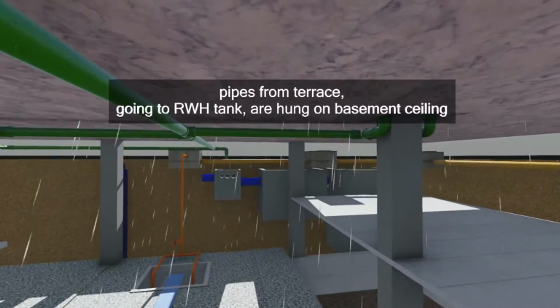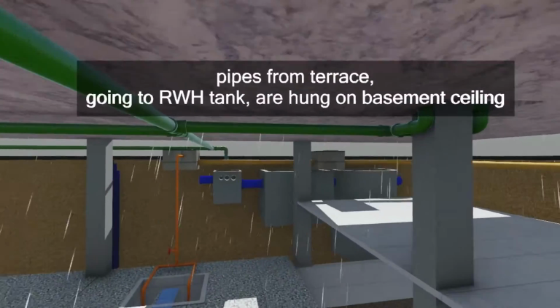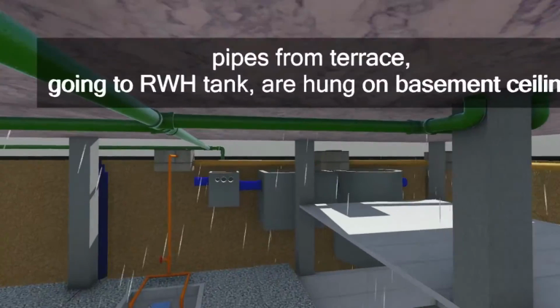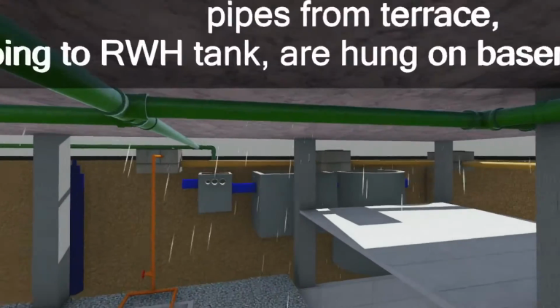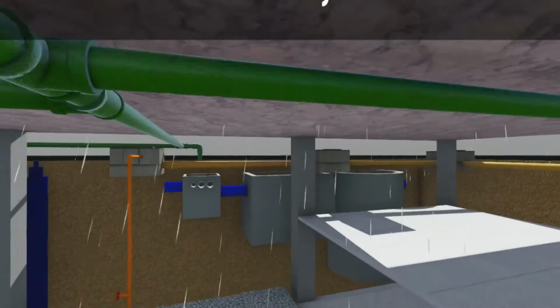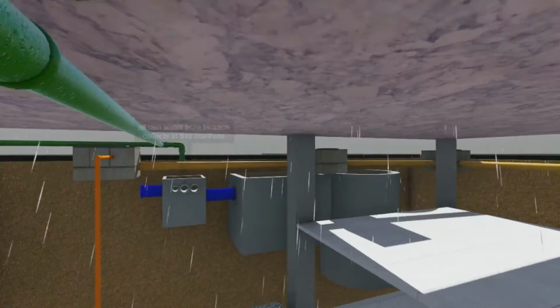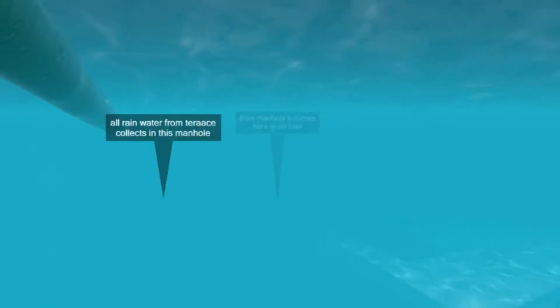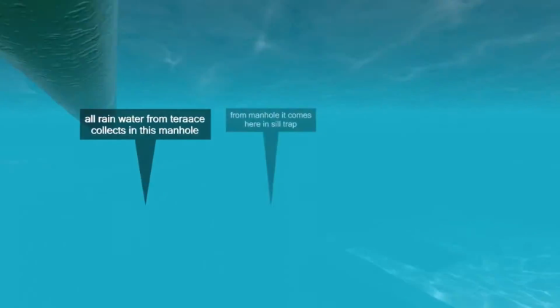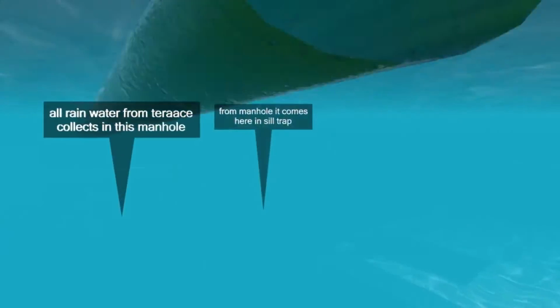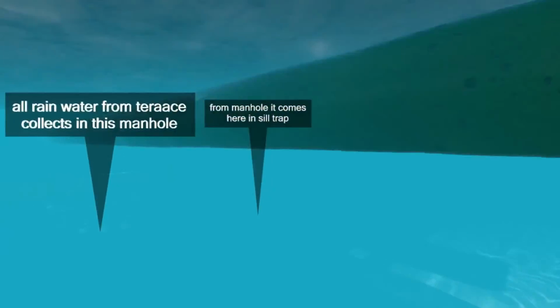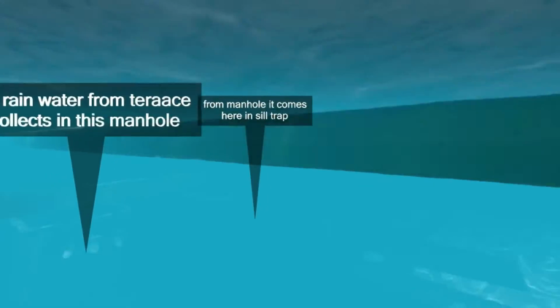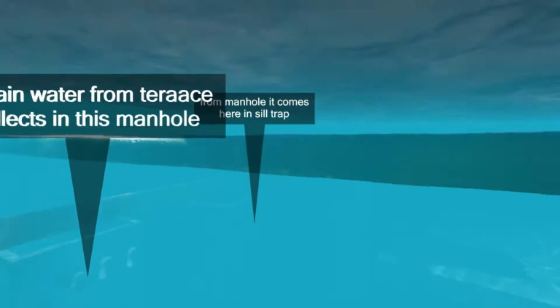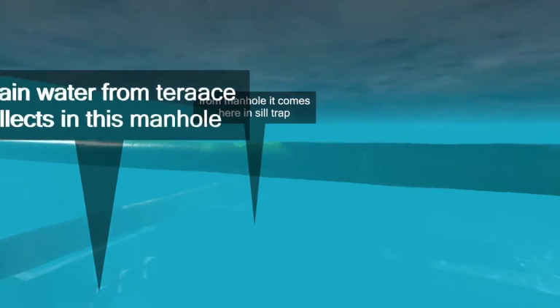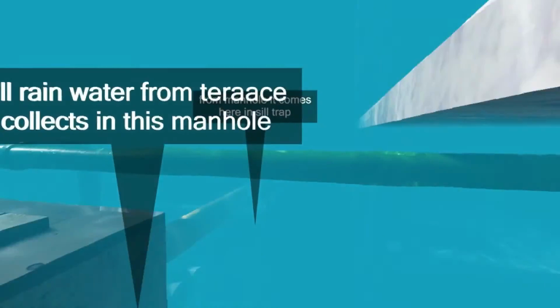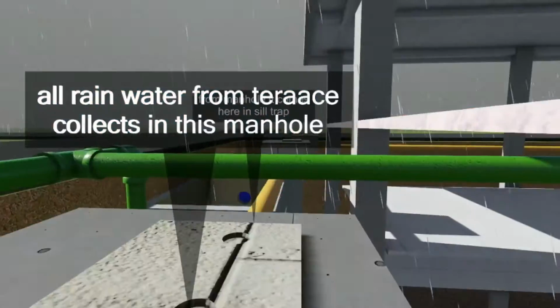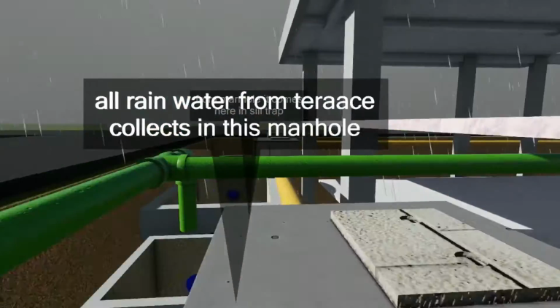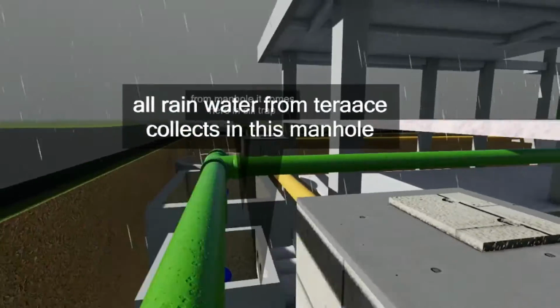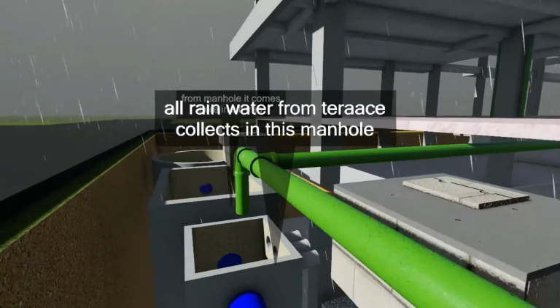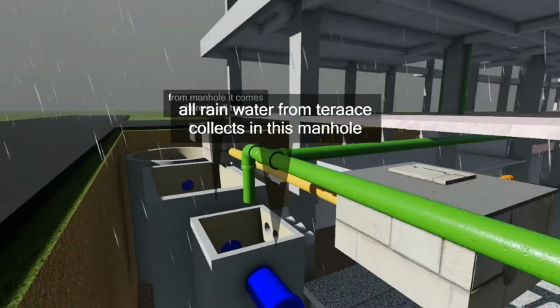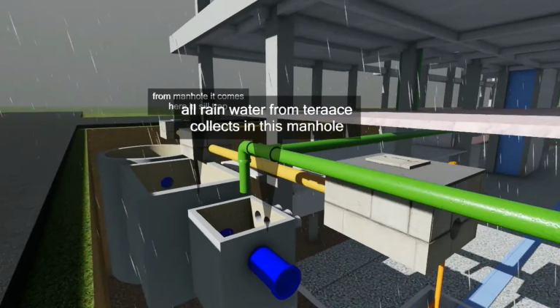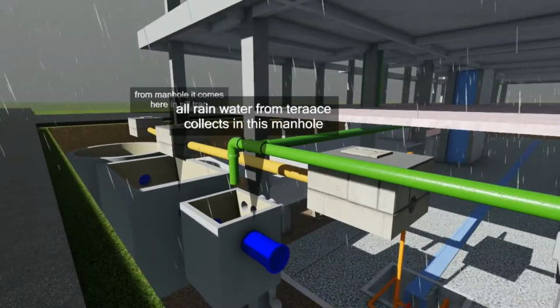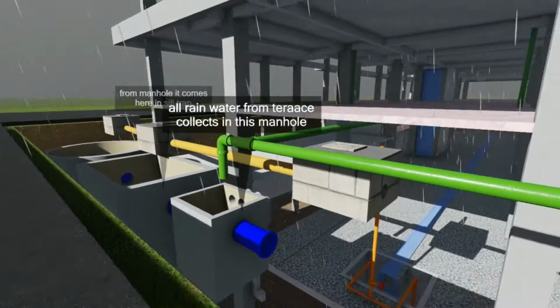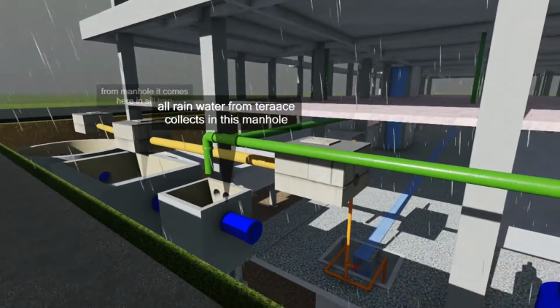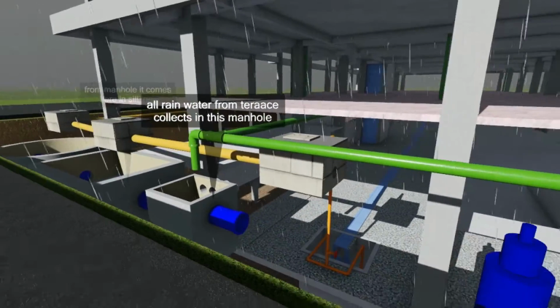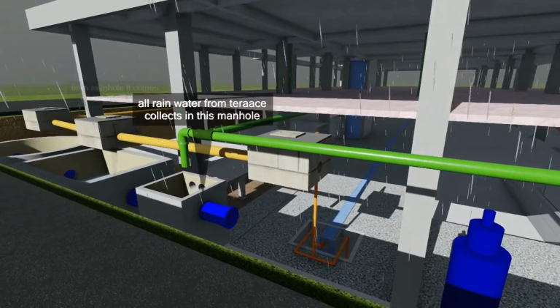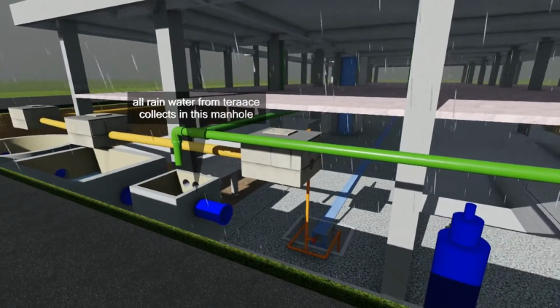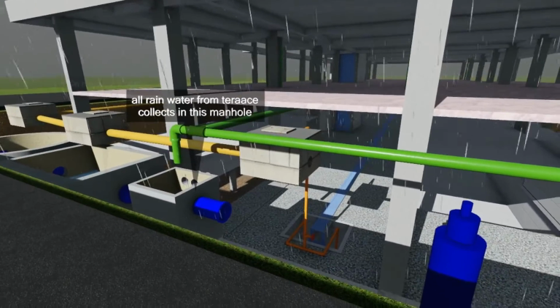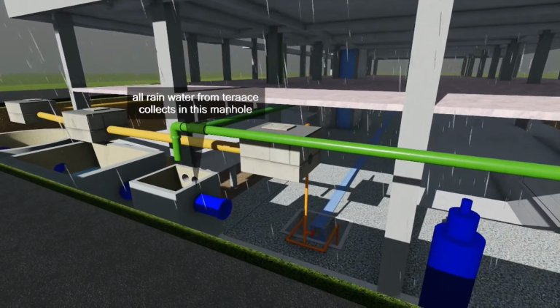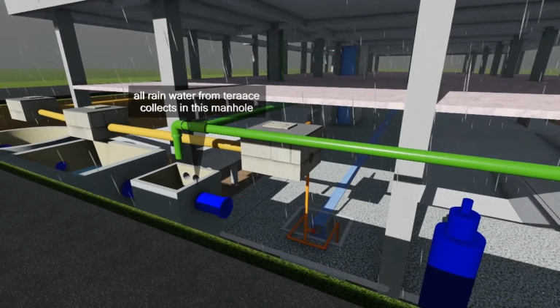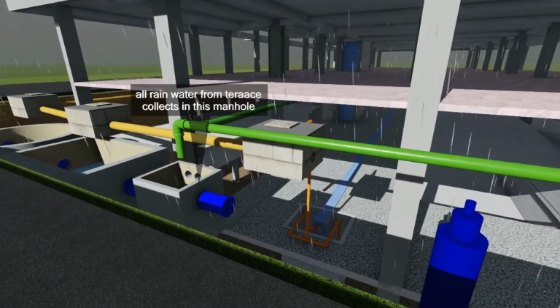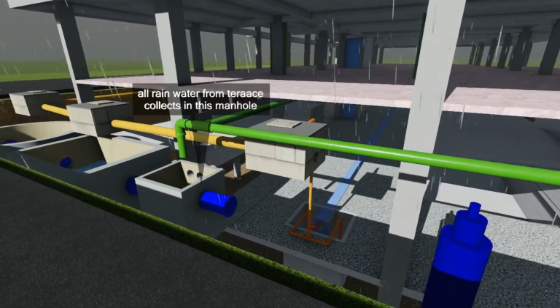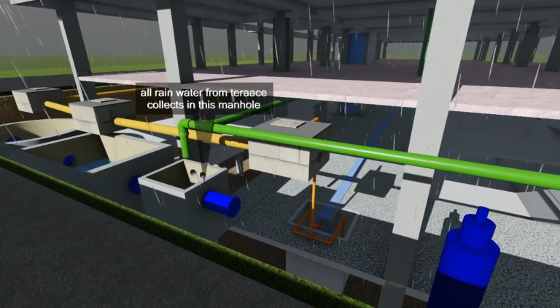Overflow of this tank goes to the city drain.